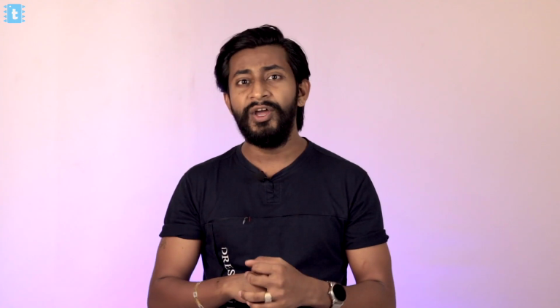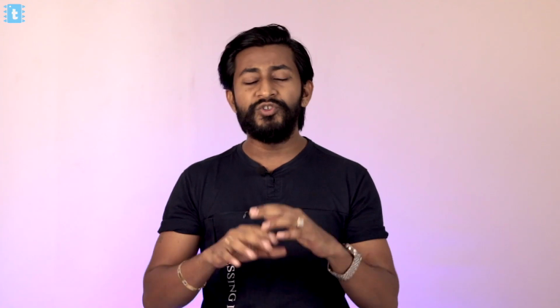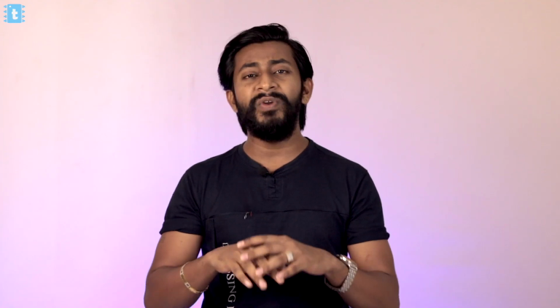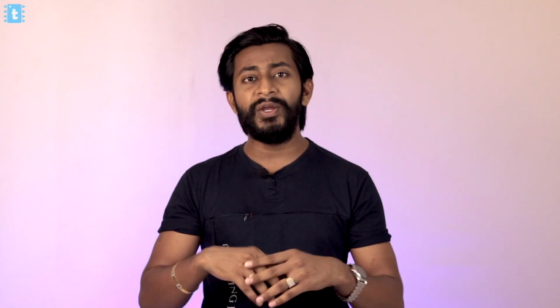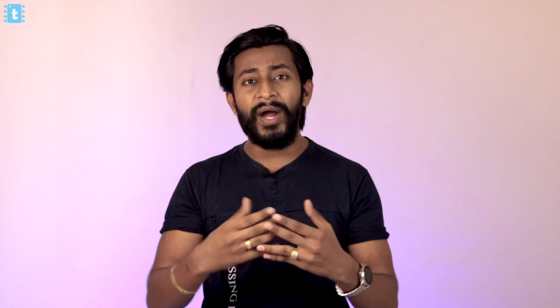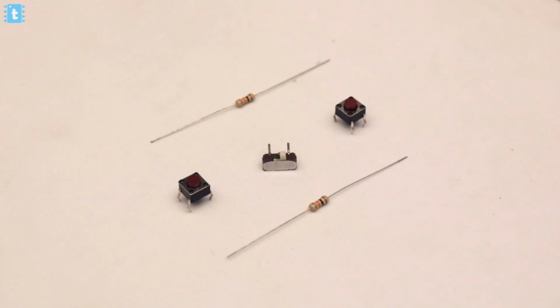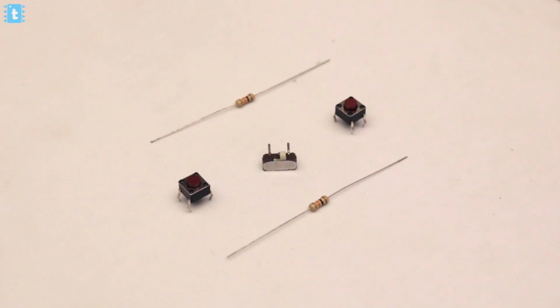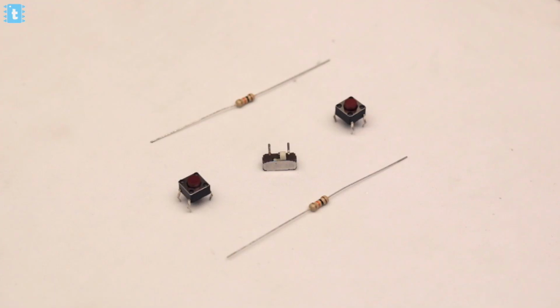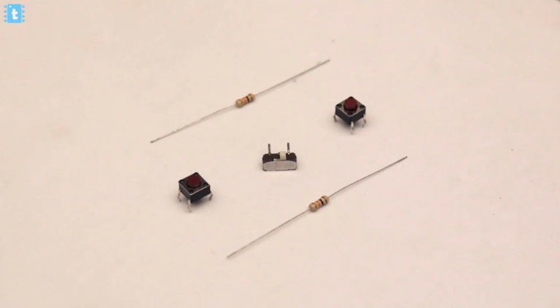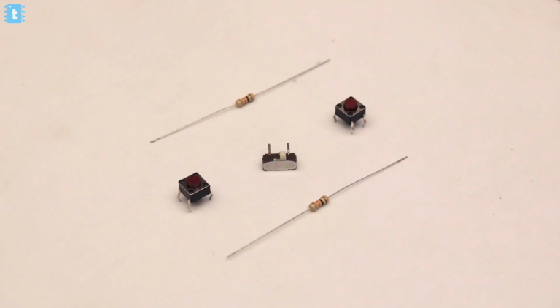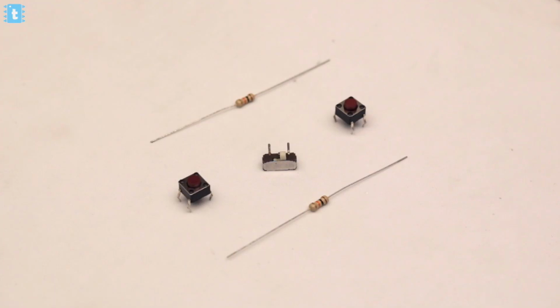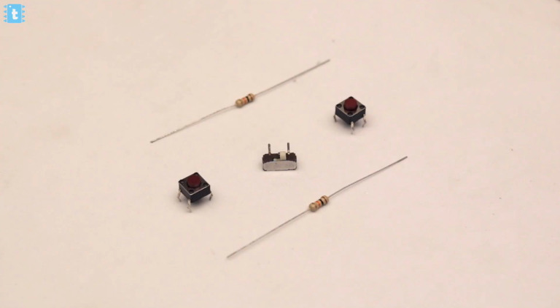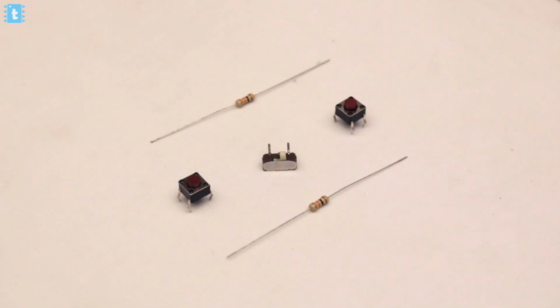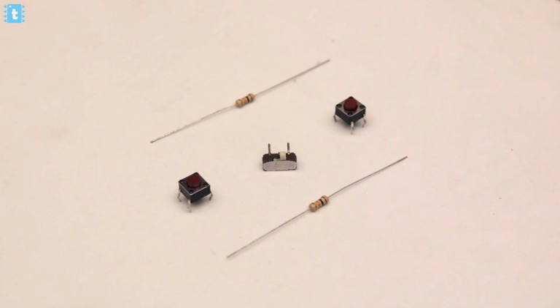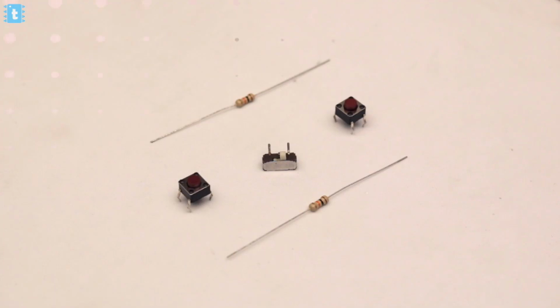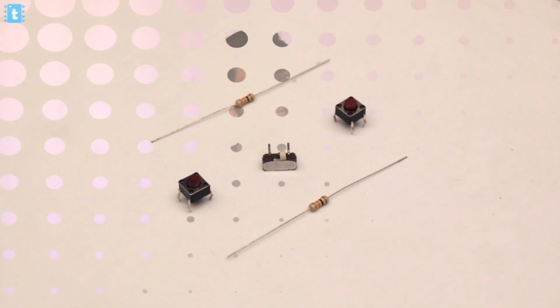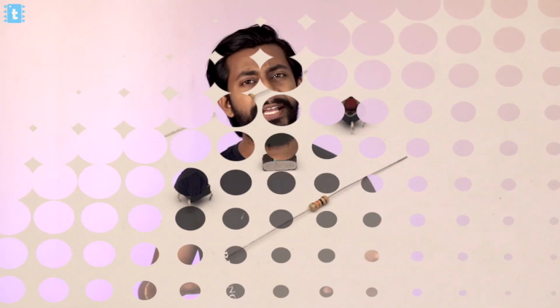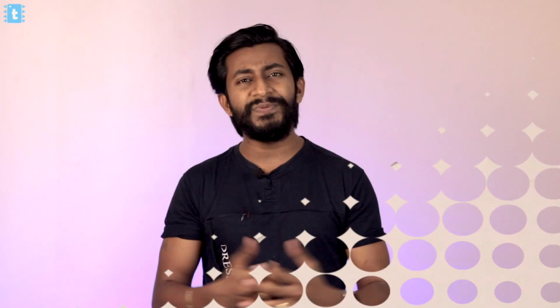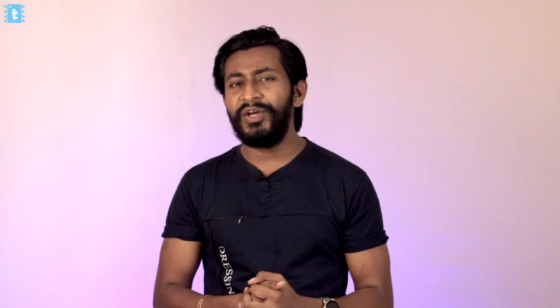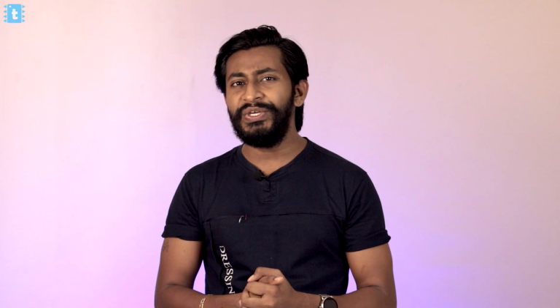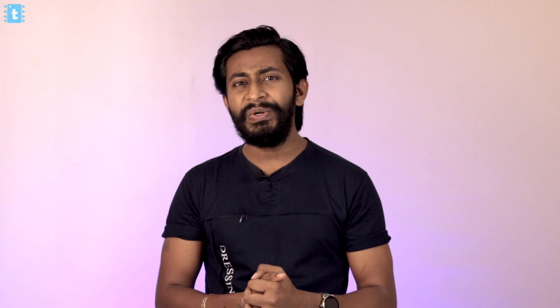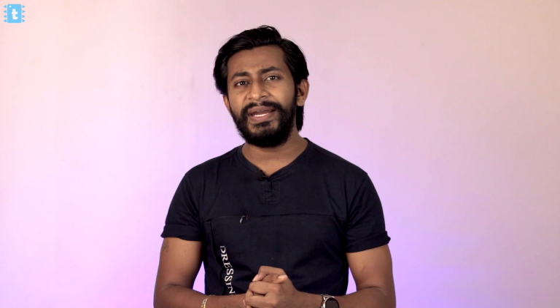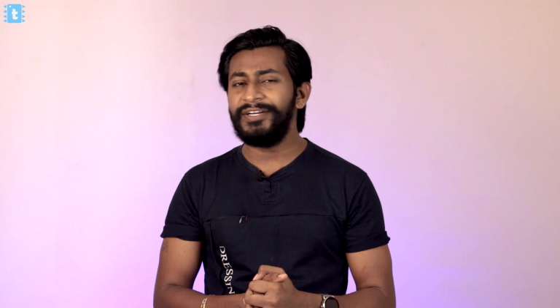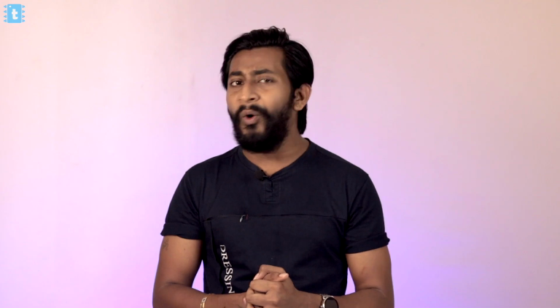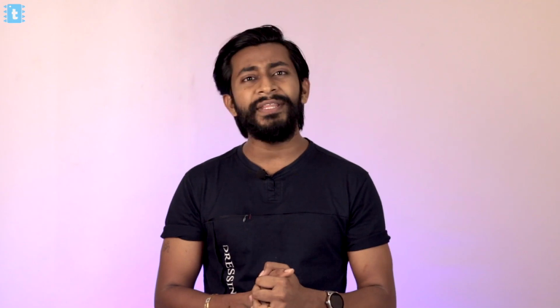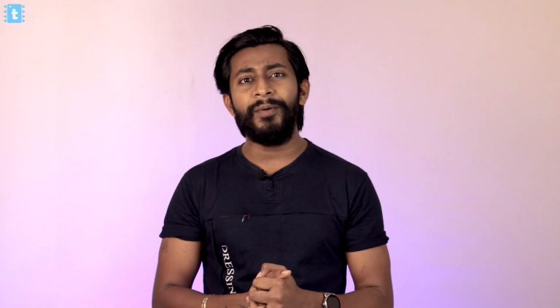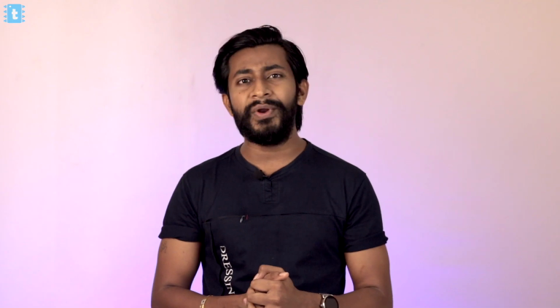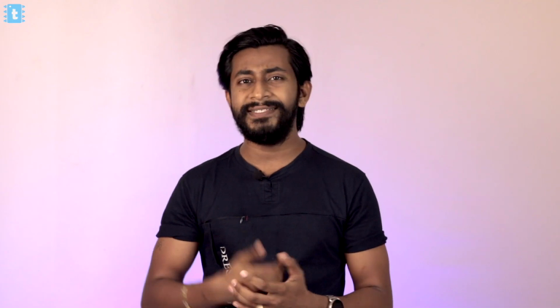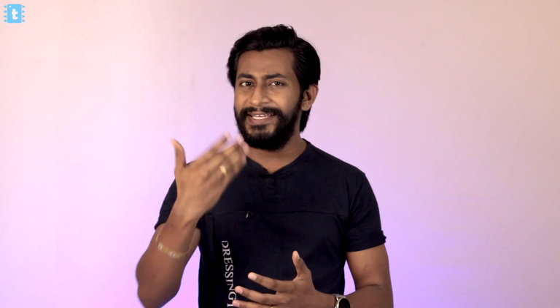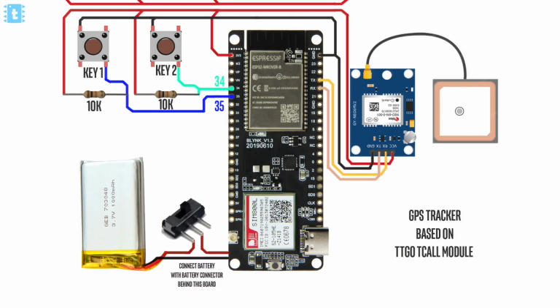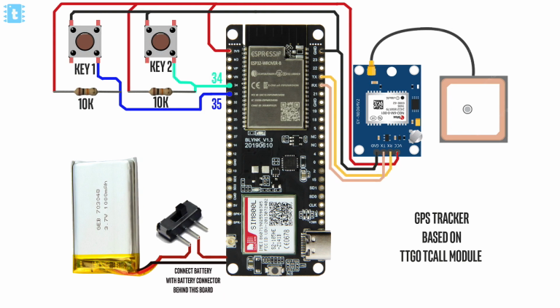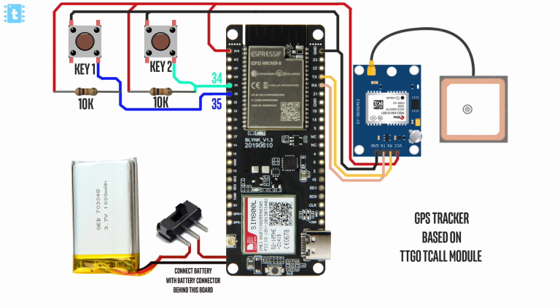To make this project you need to connect all the components in this manner.